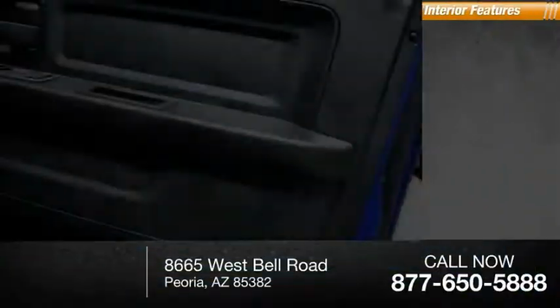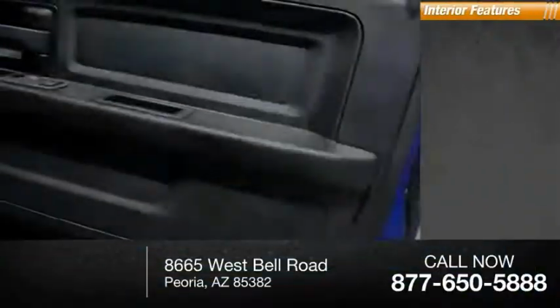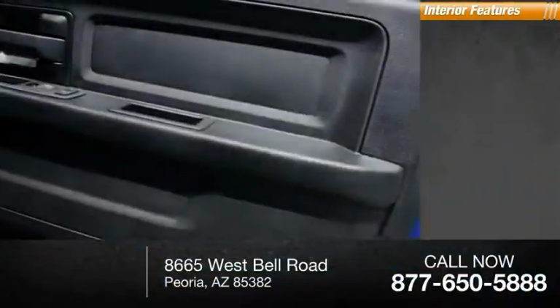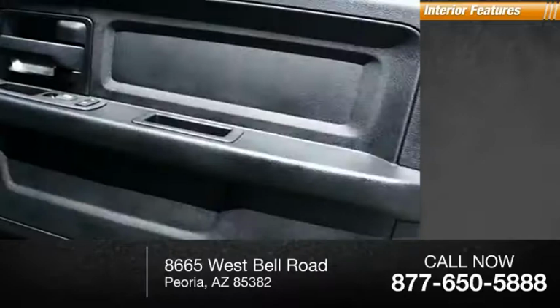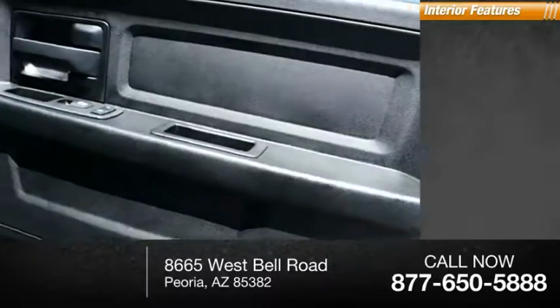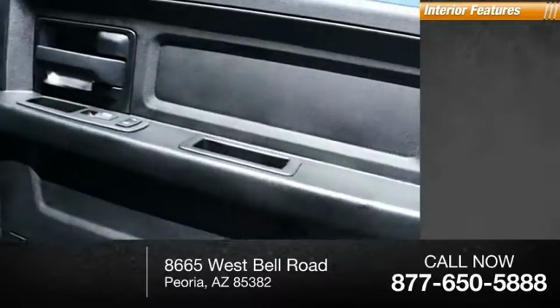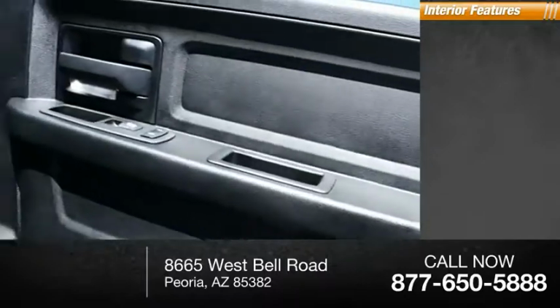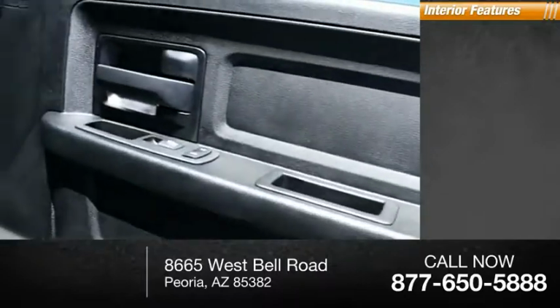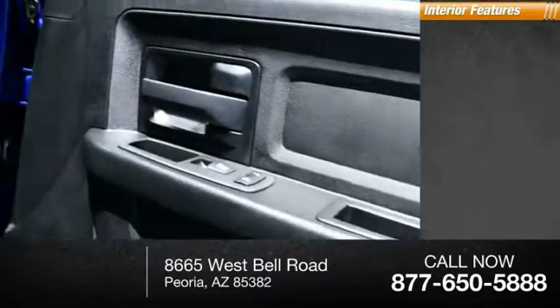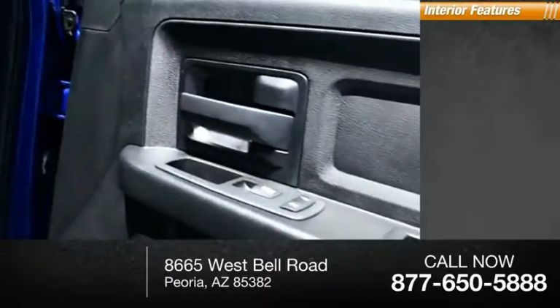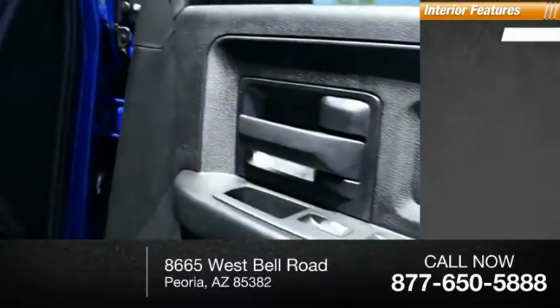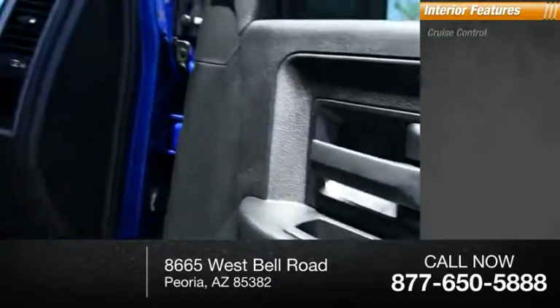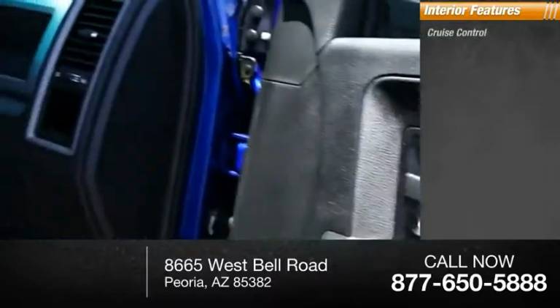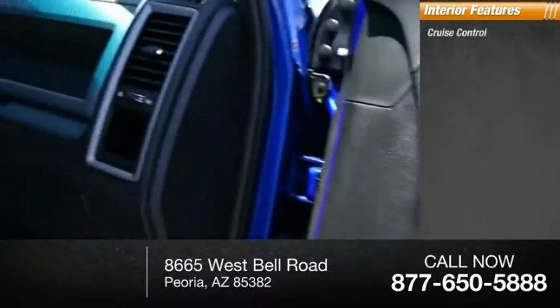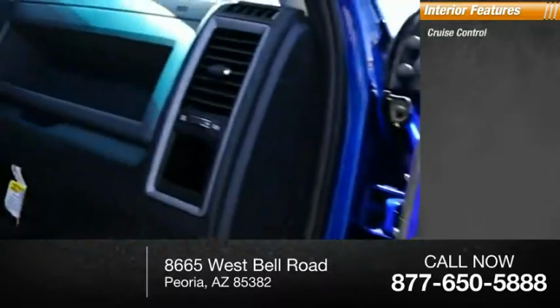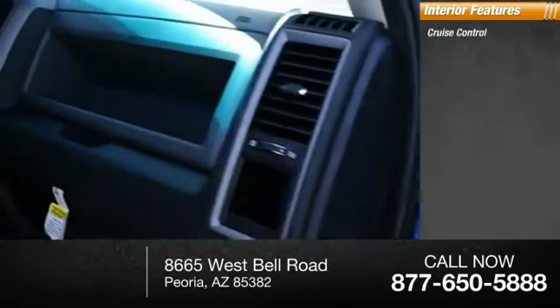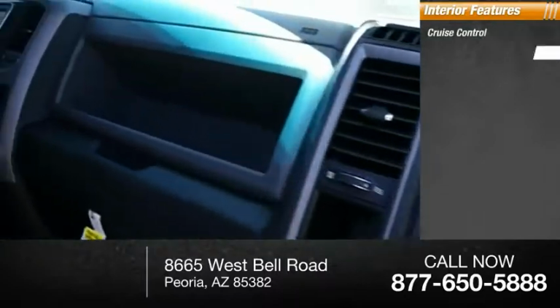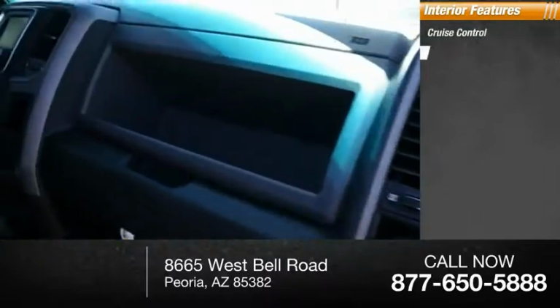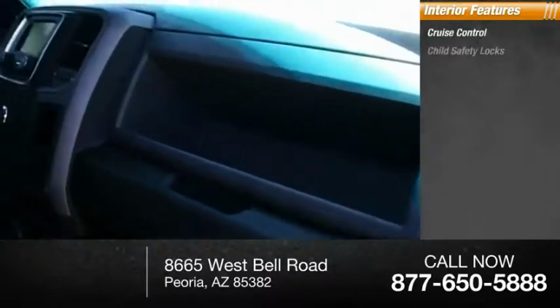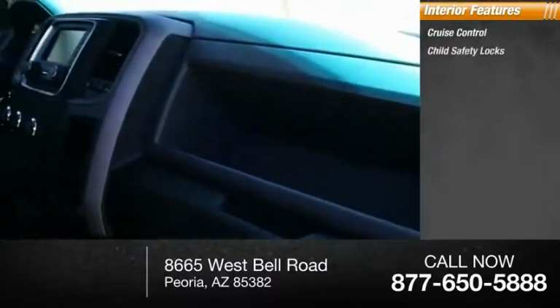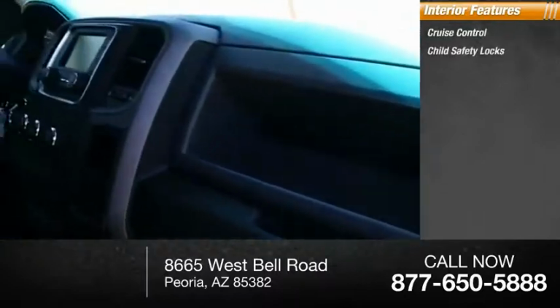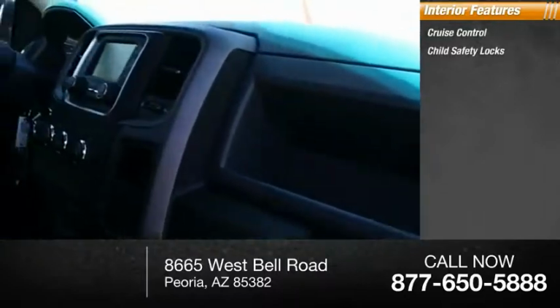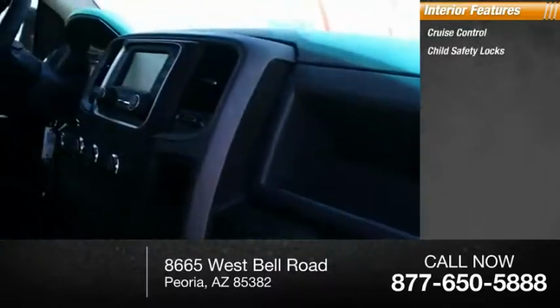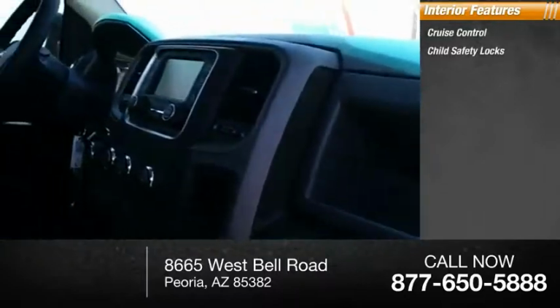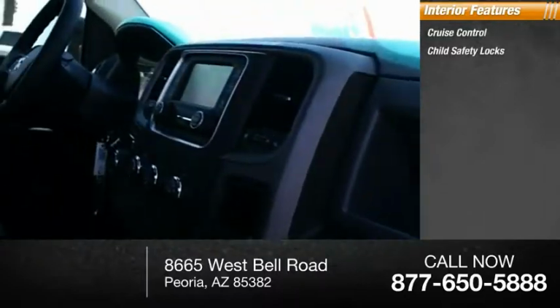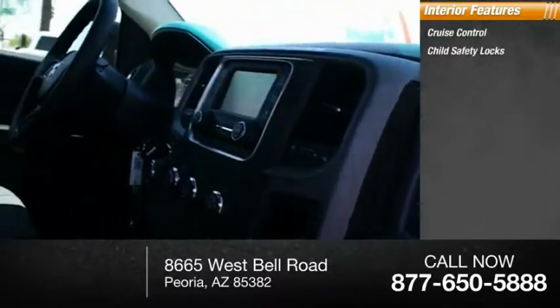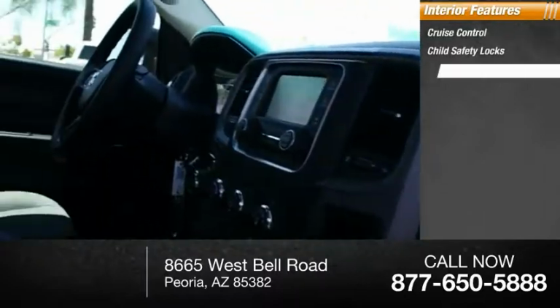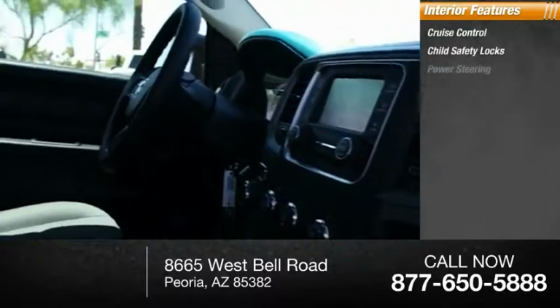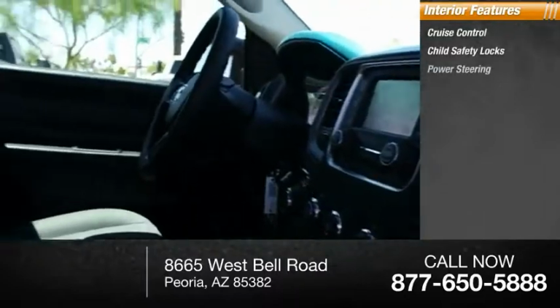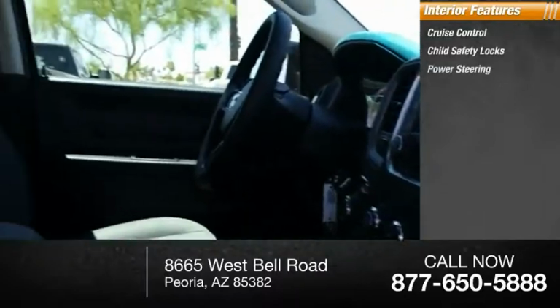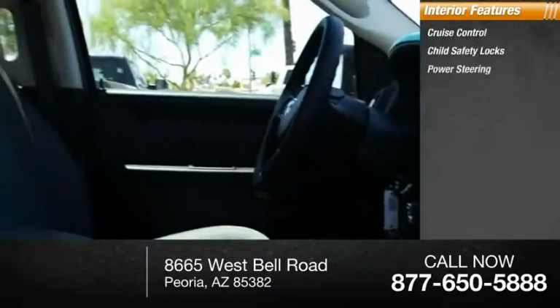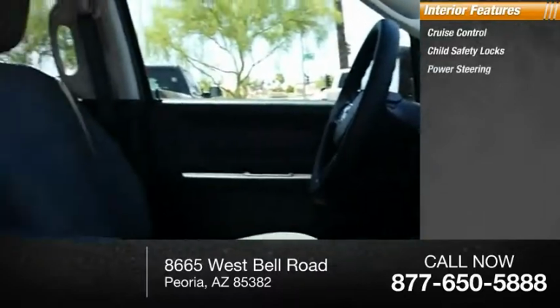Inside you'll find cruise control, child safety locks, and power steering.